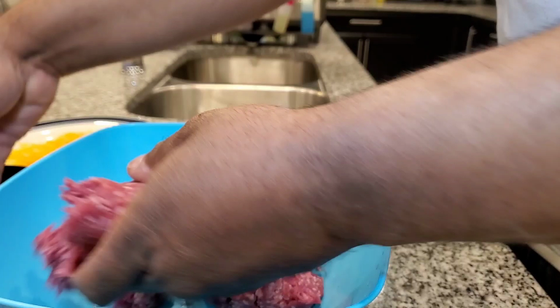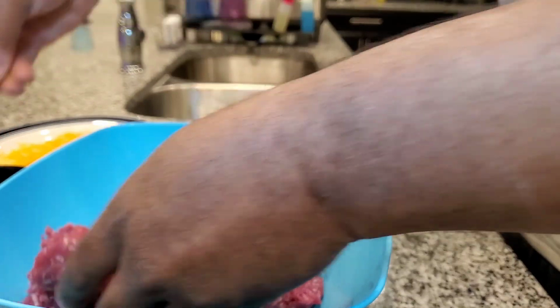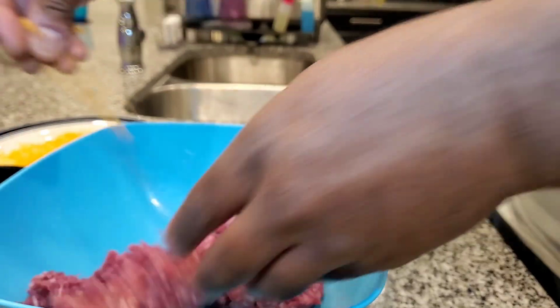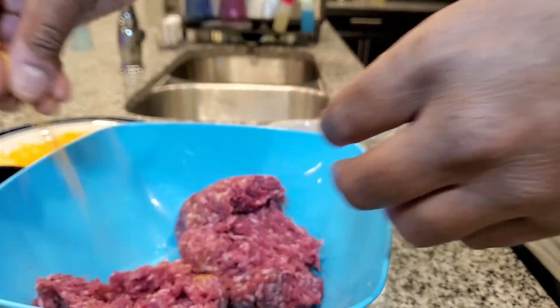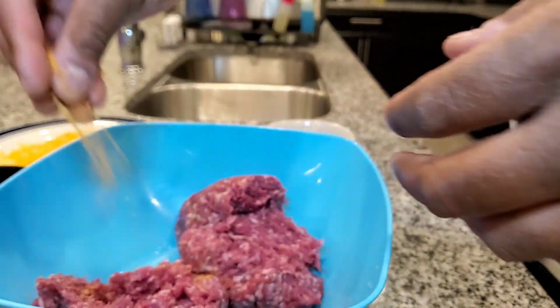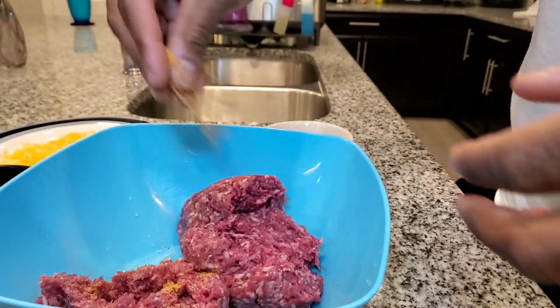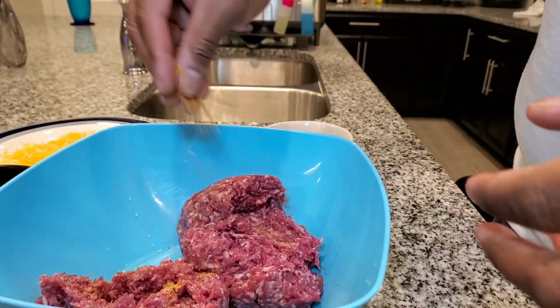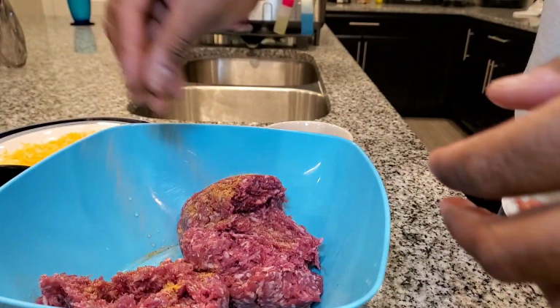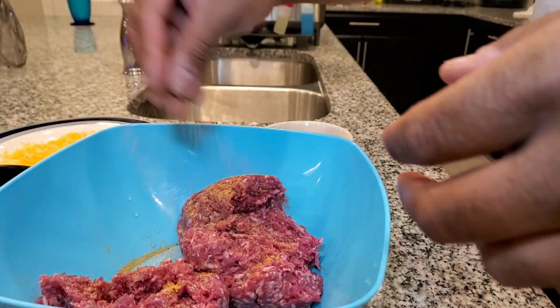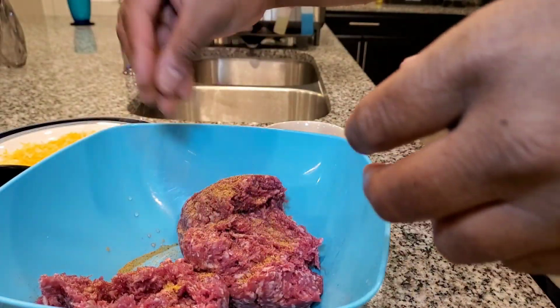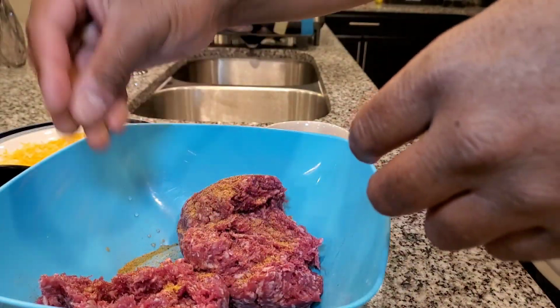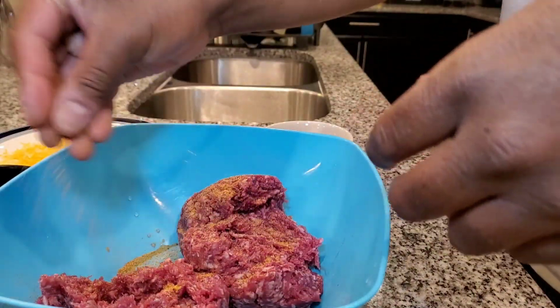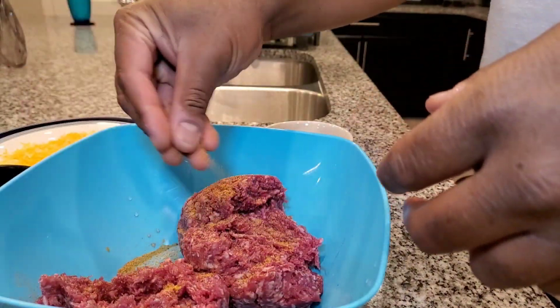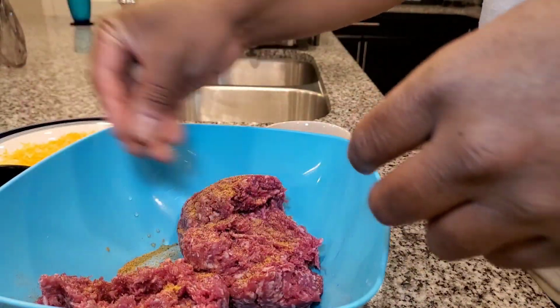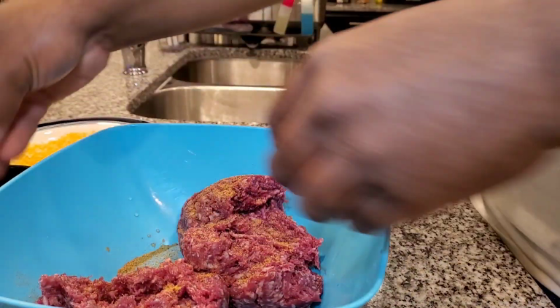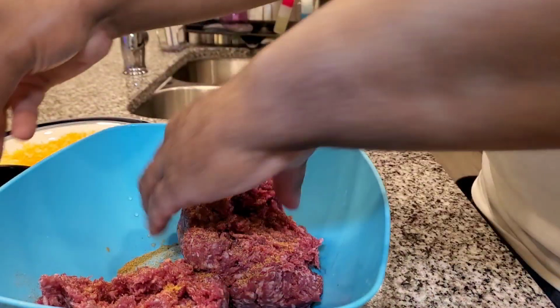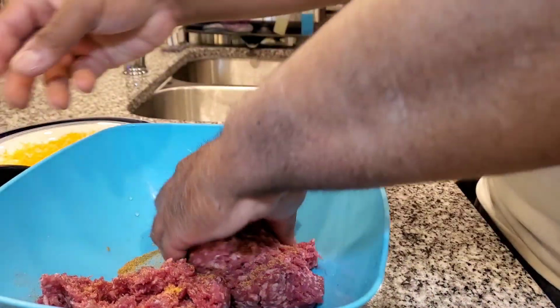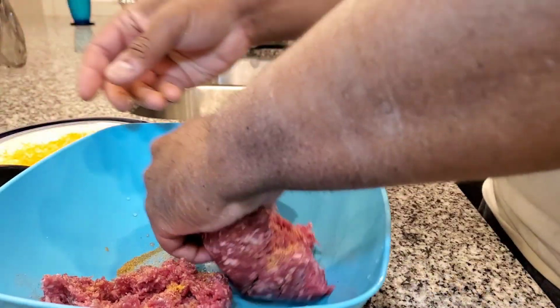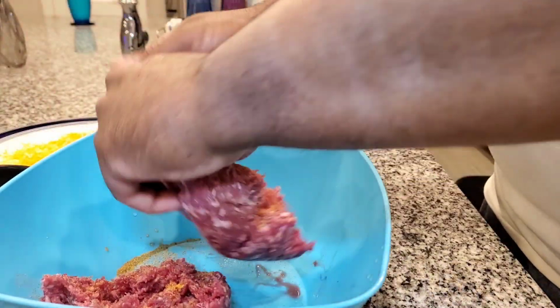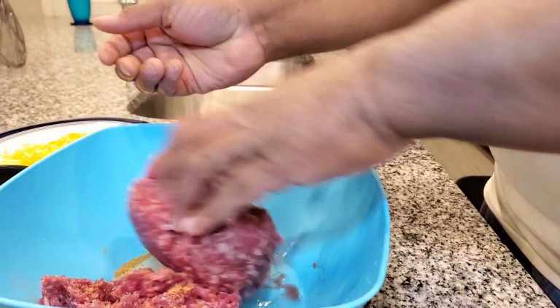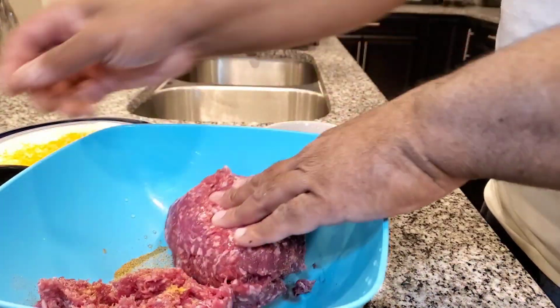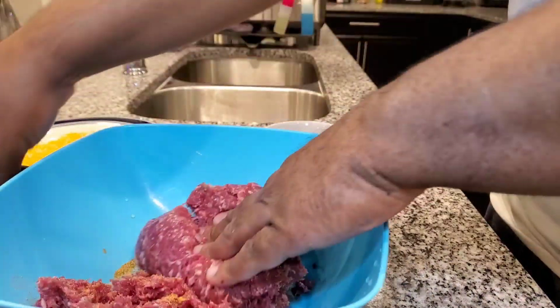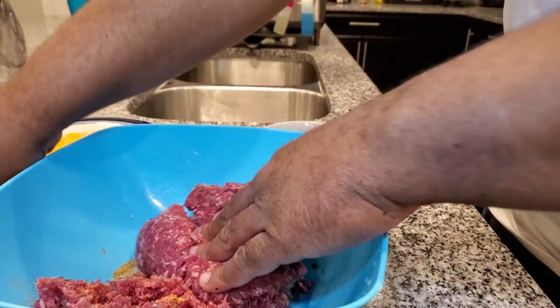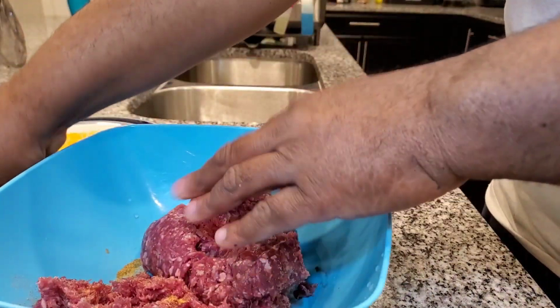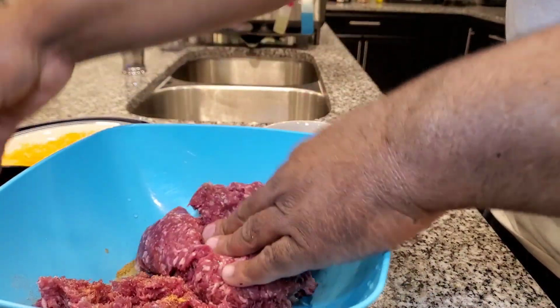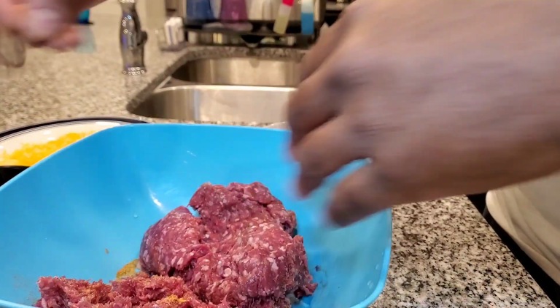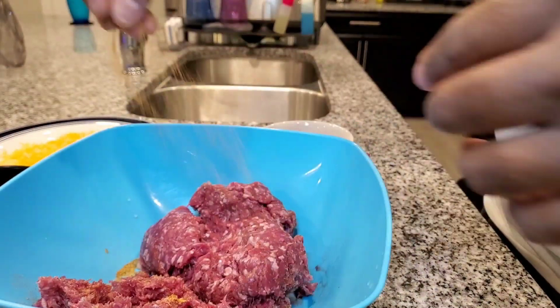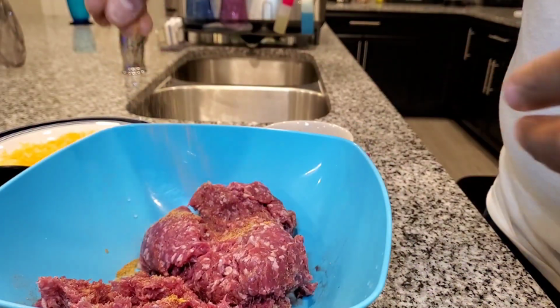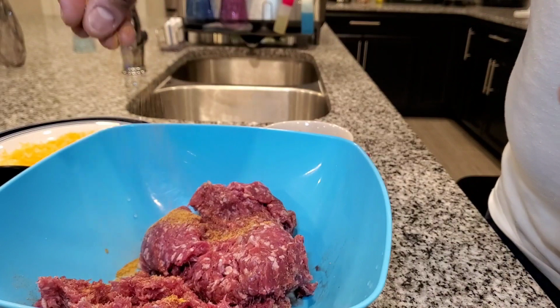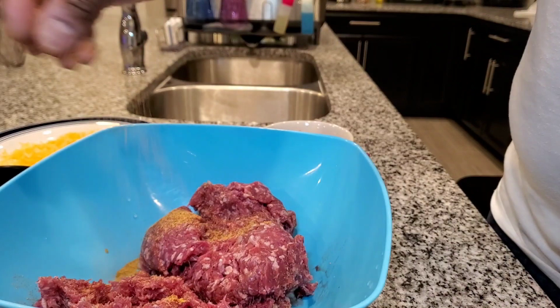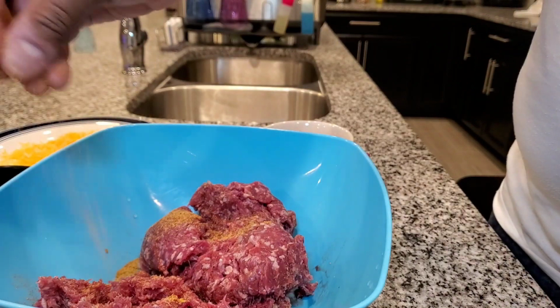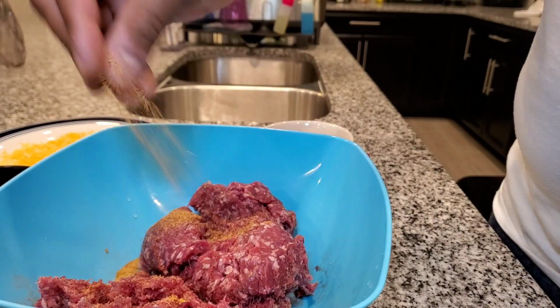Welcome back everyone. Today we're going to make a stuffed hamburger. We just want to do a different spin on the hamburger.